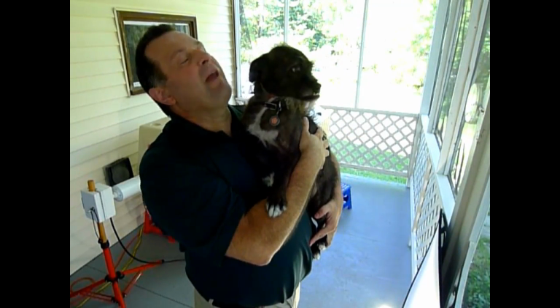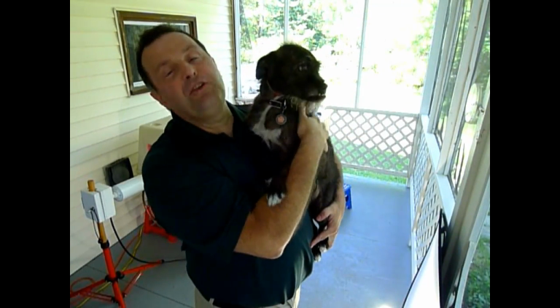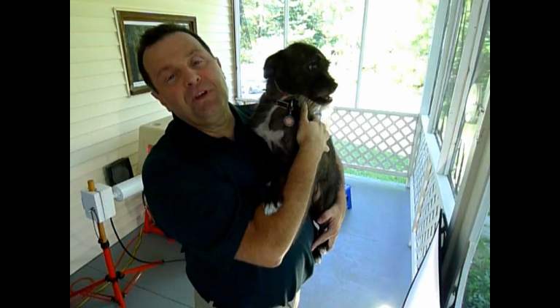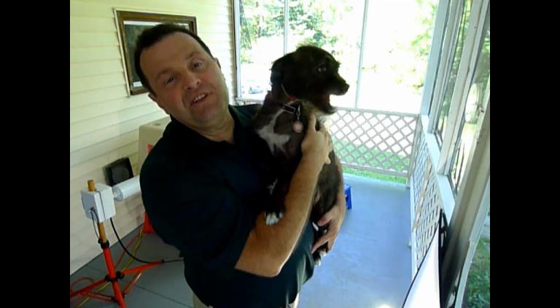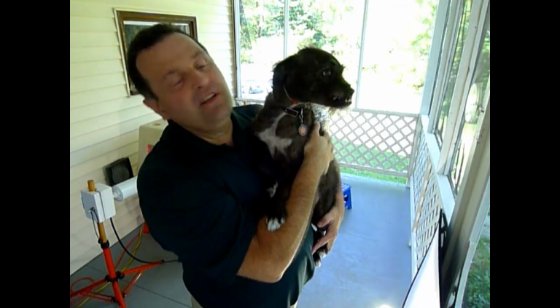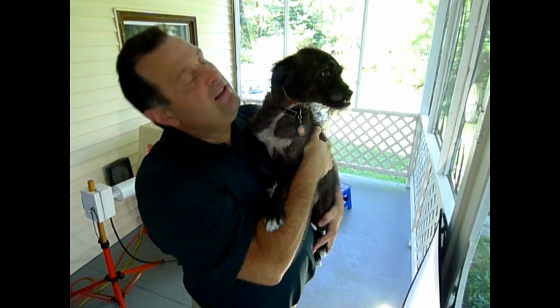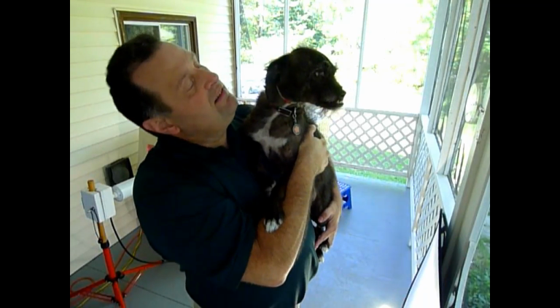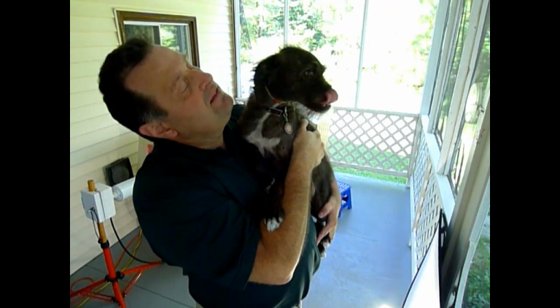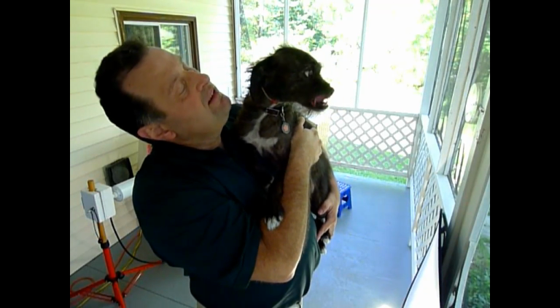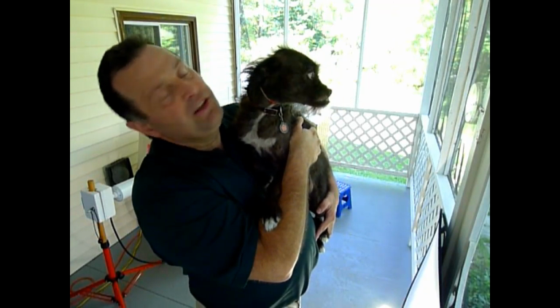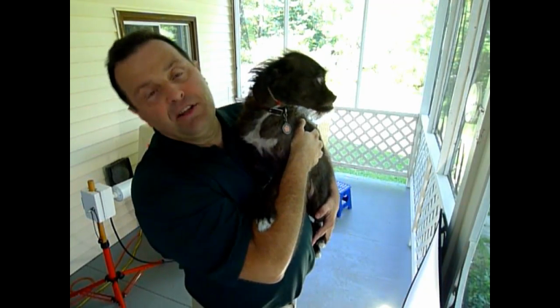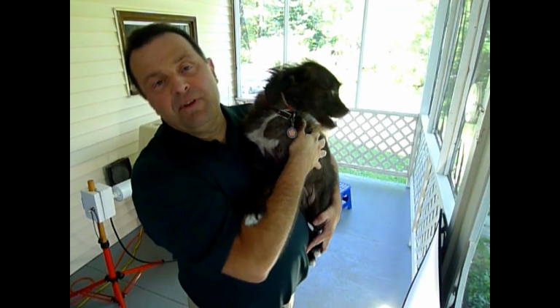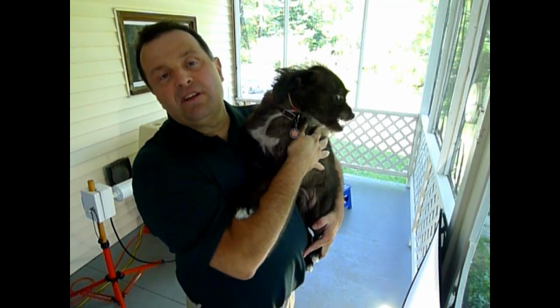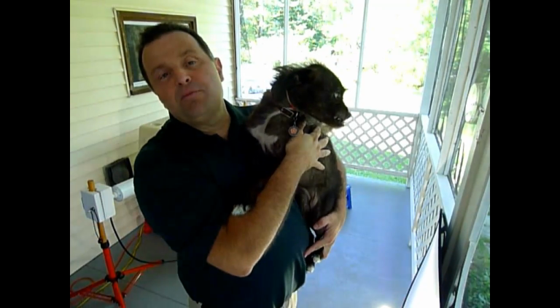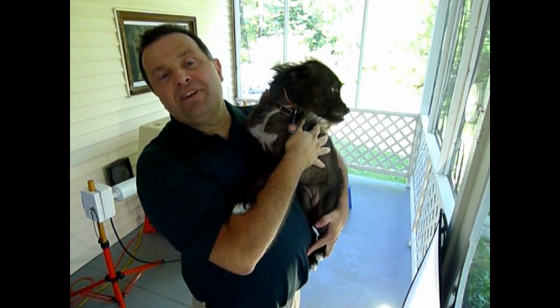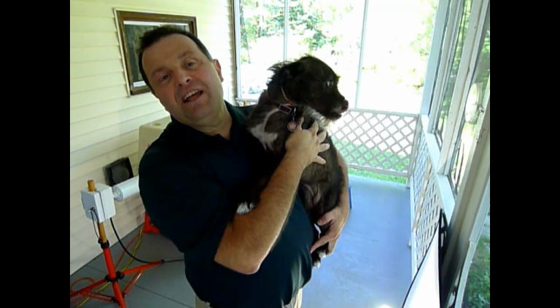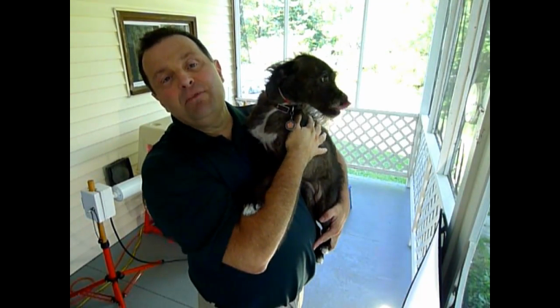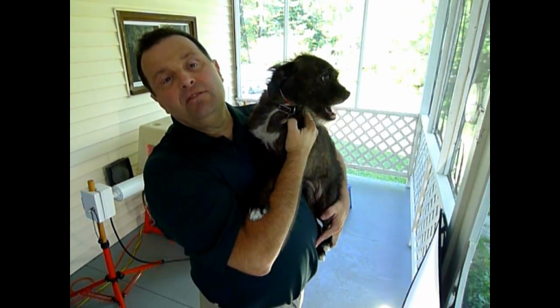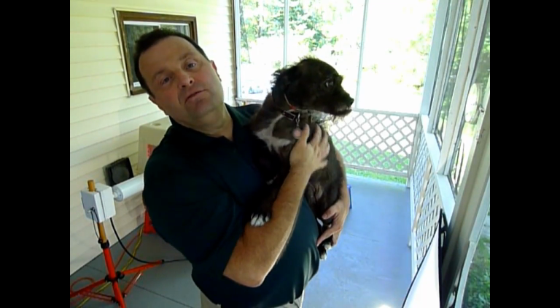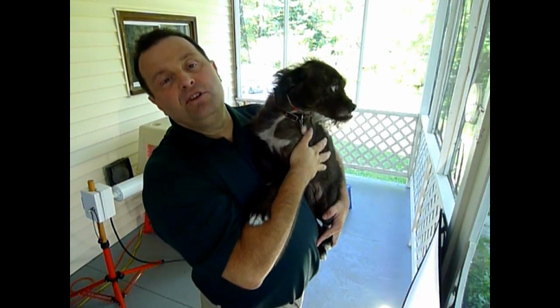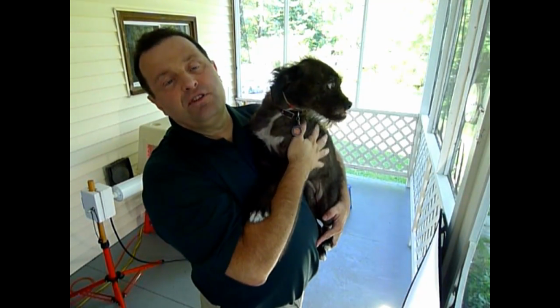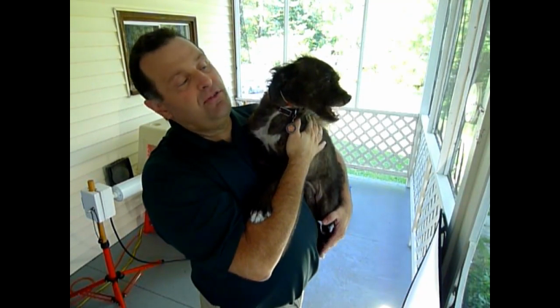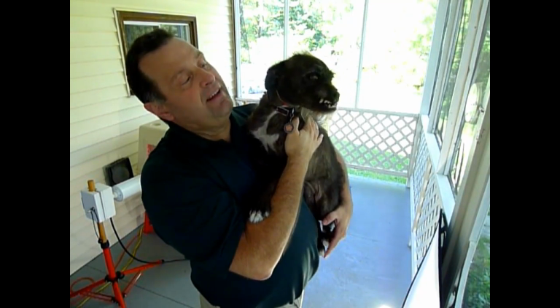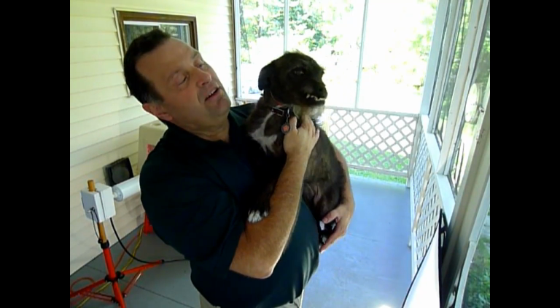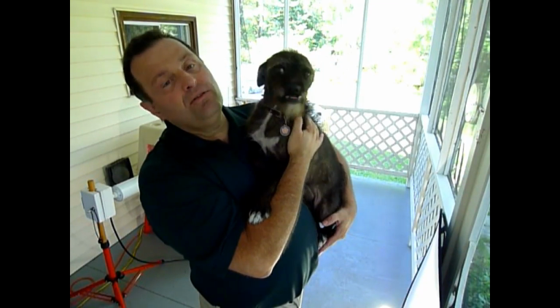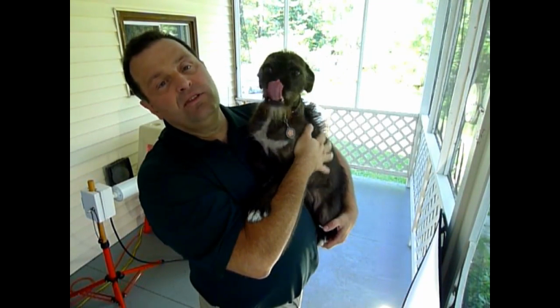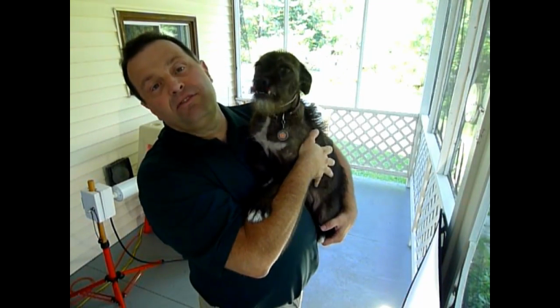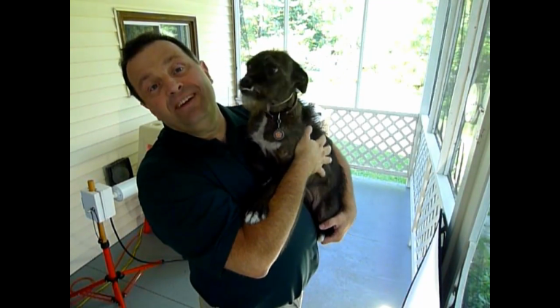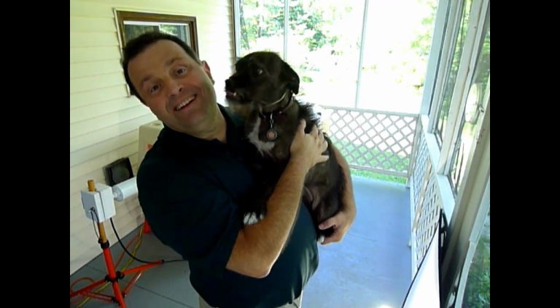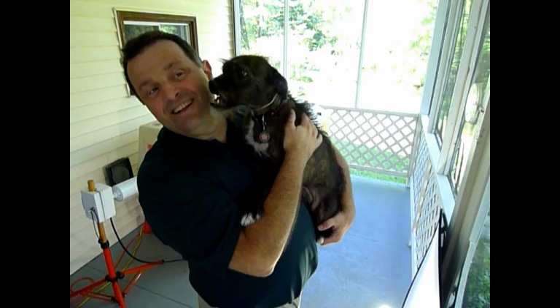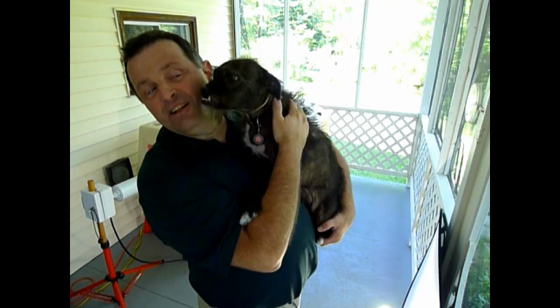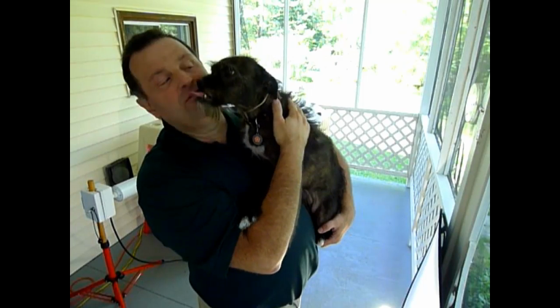As you can see, the little dog is perfectly happy and not suffering at all.